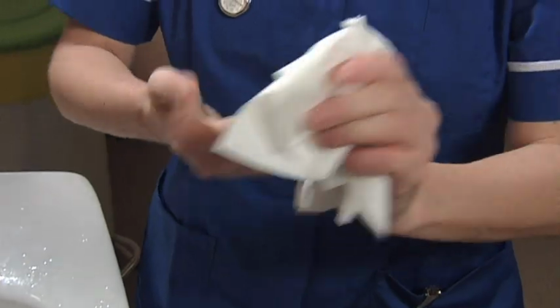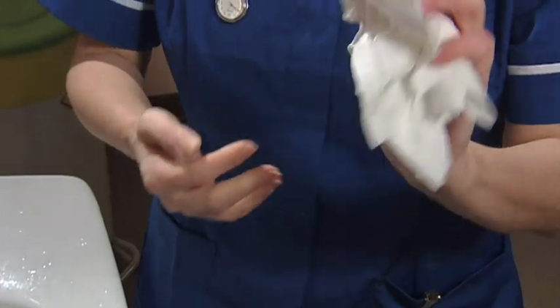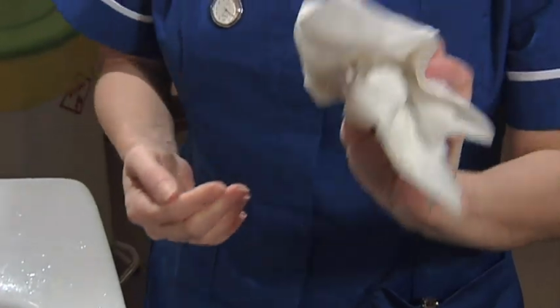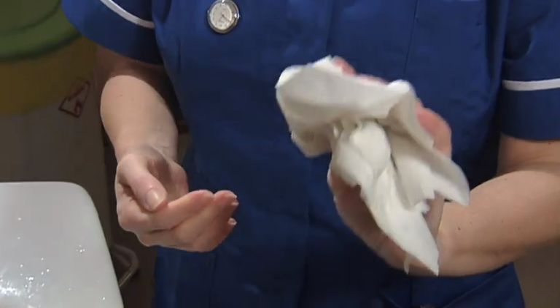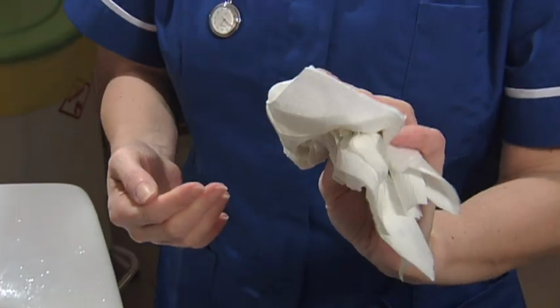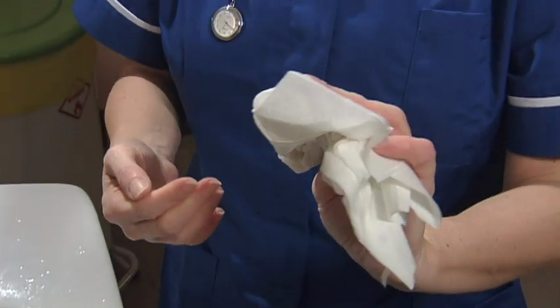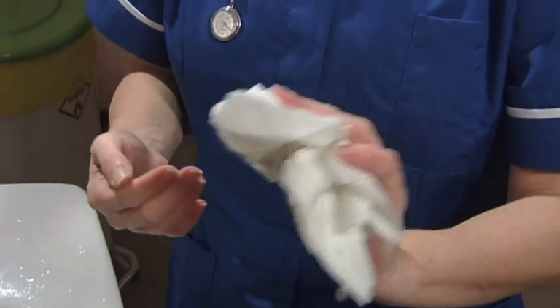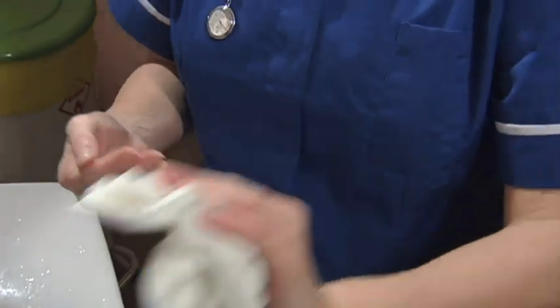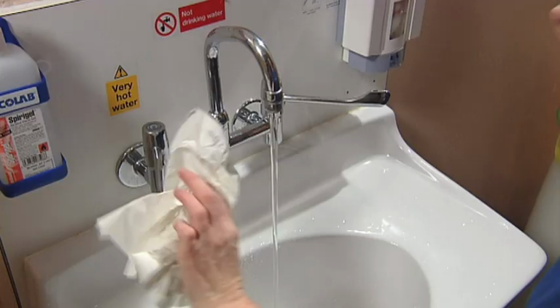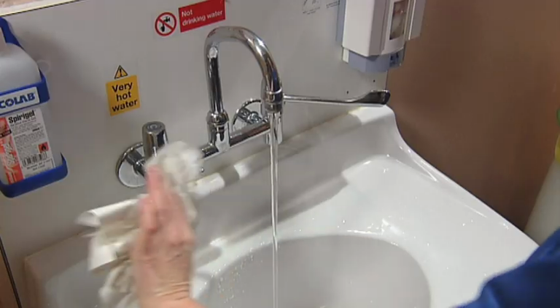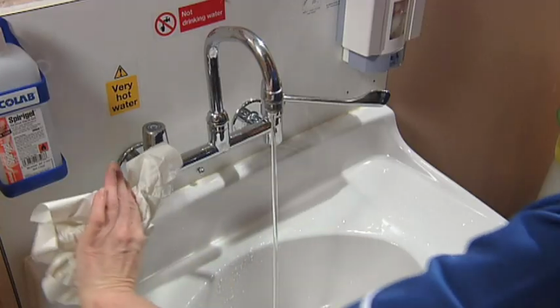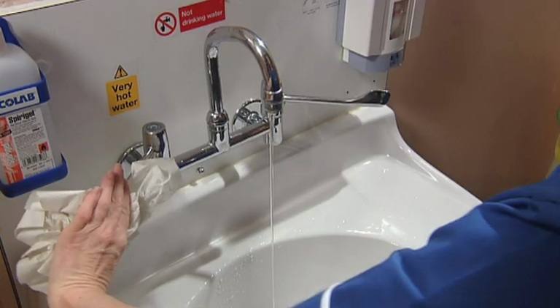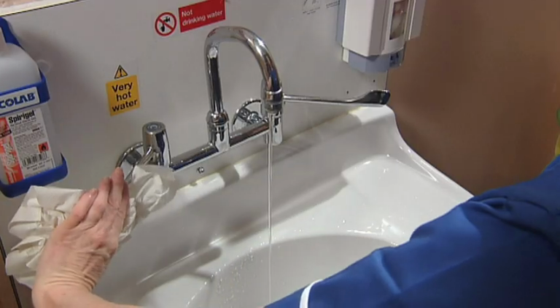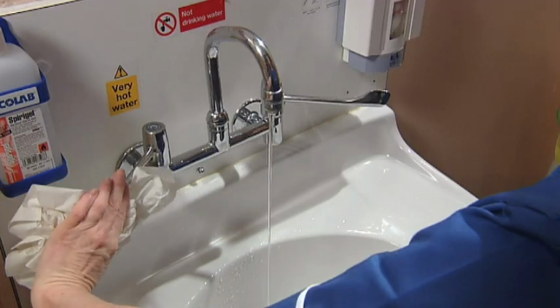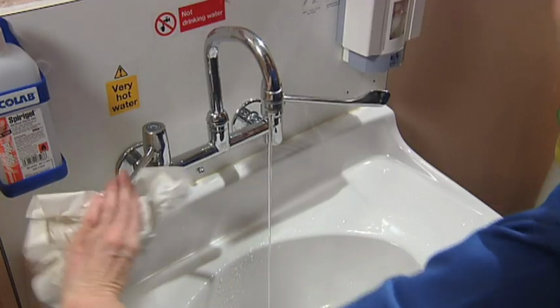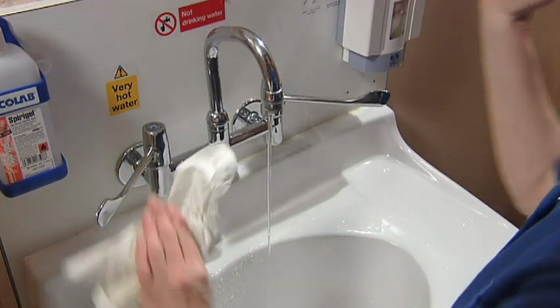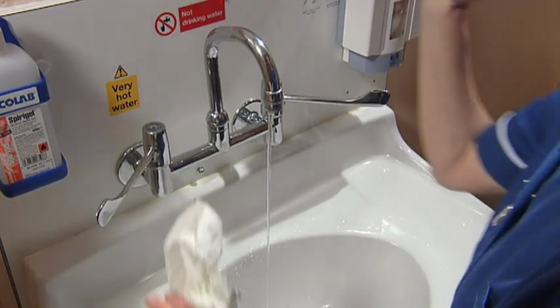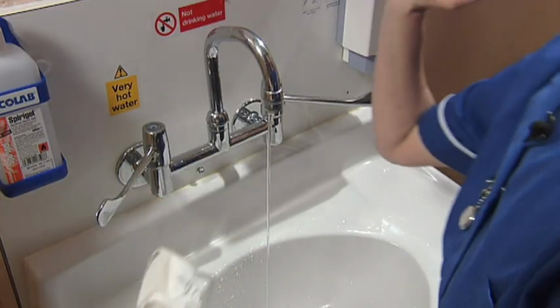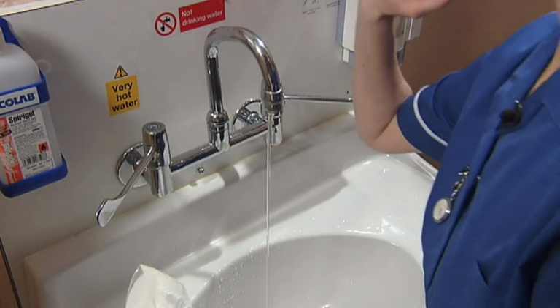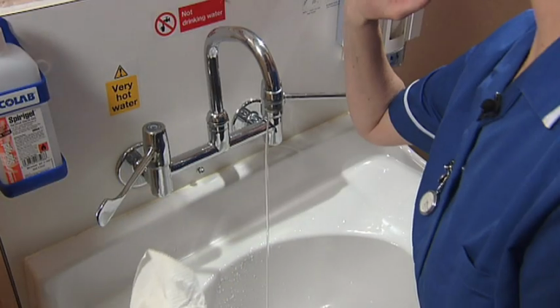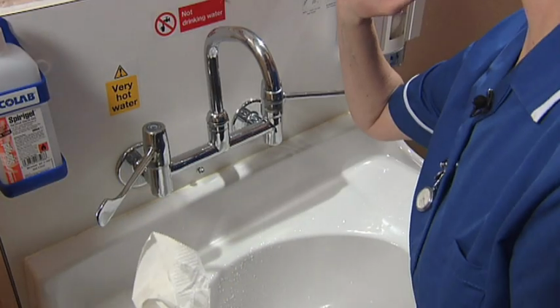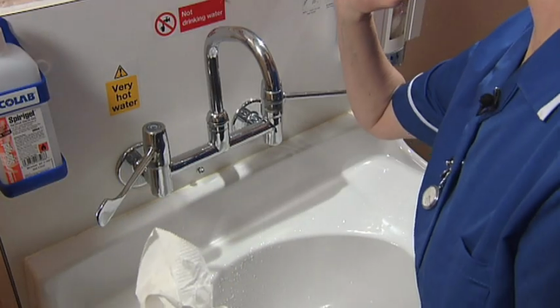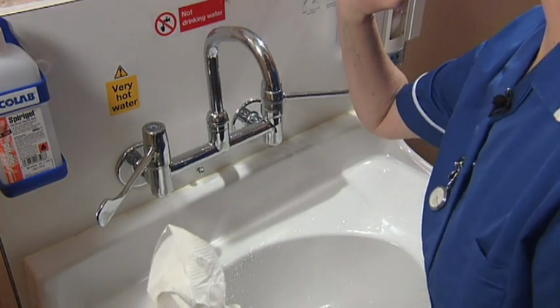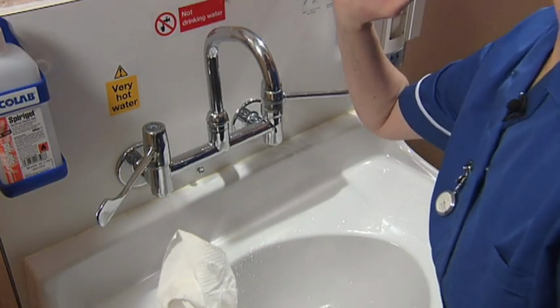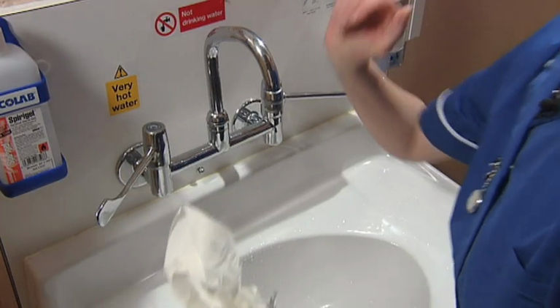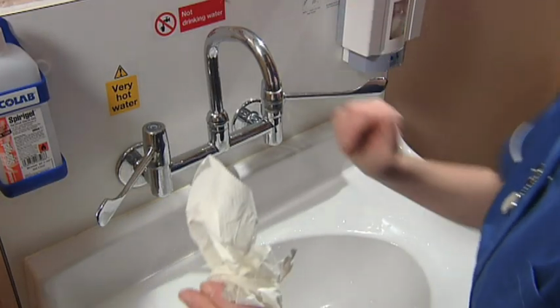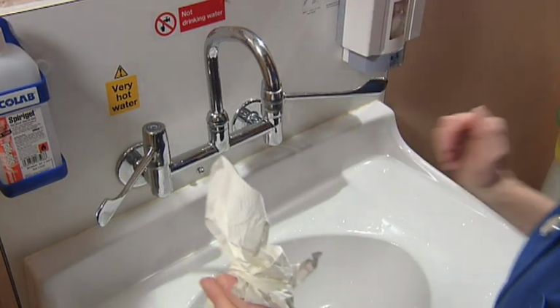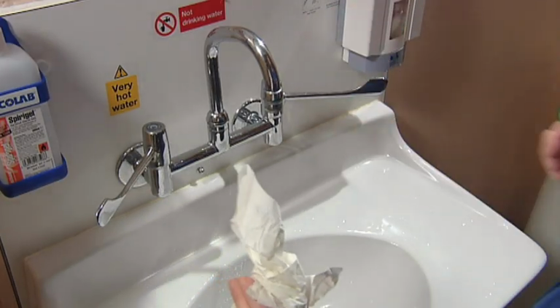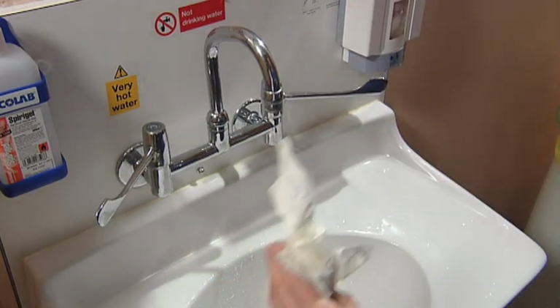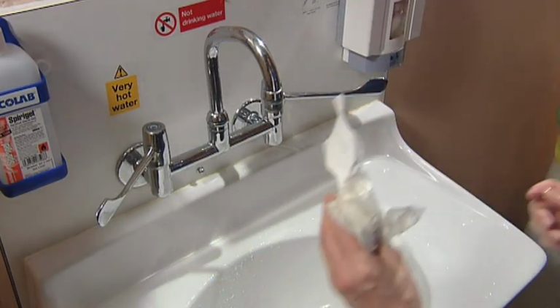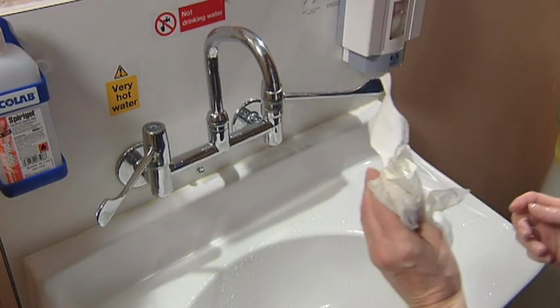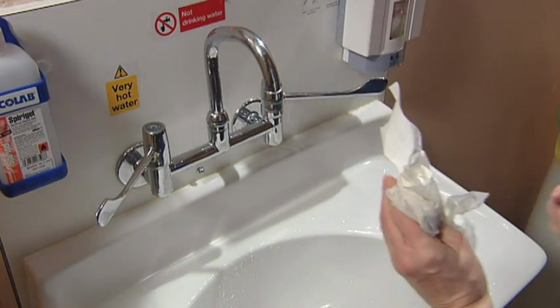Use the towel or your elbow to turn off the tap, then open the pedal bin with your foot to dispose of the towel.